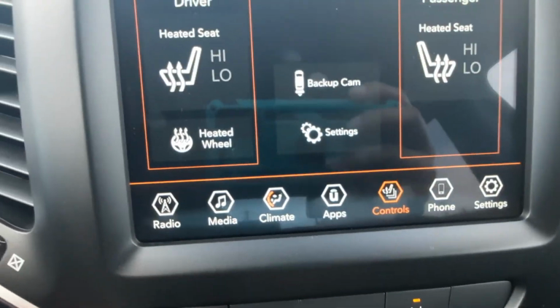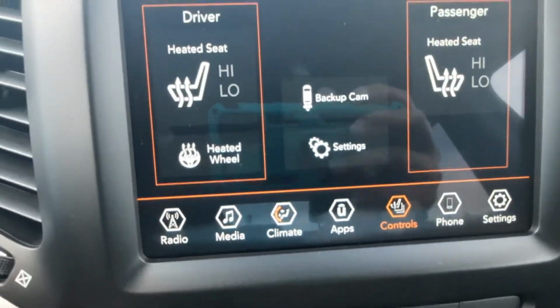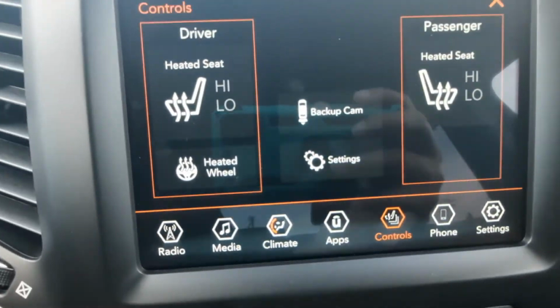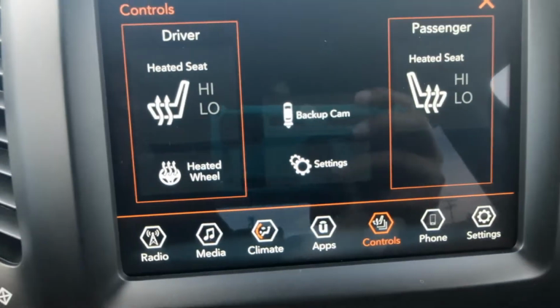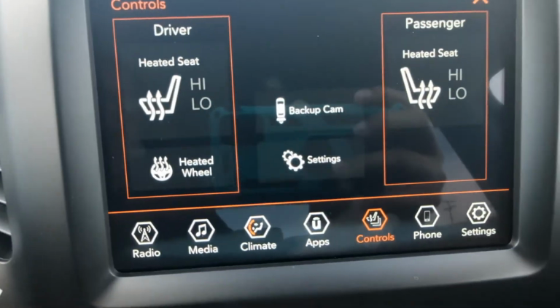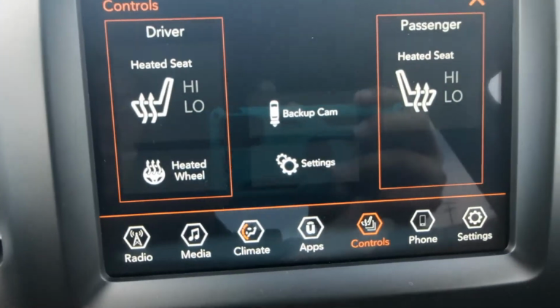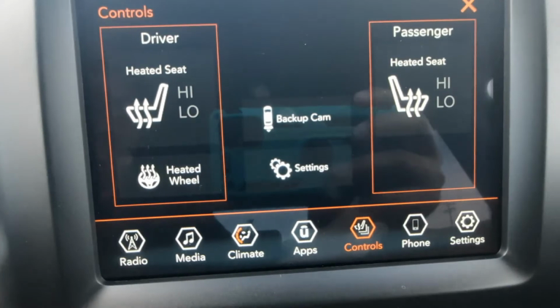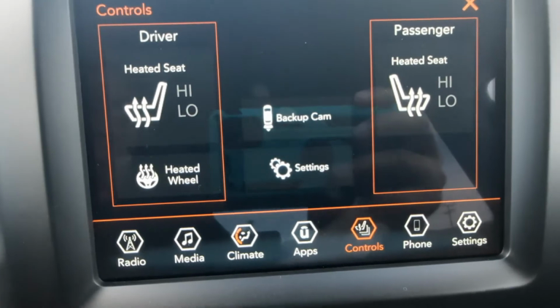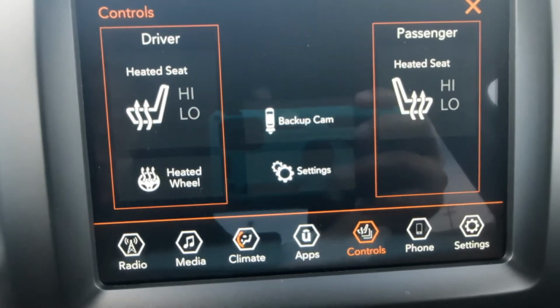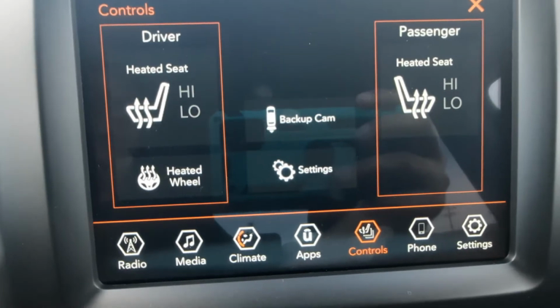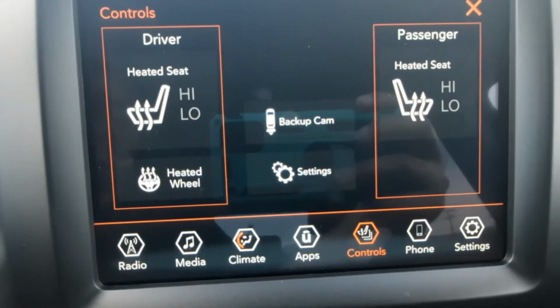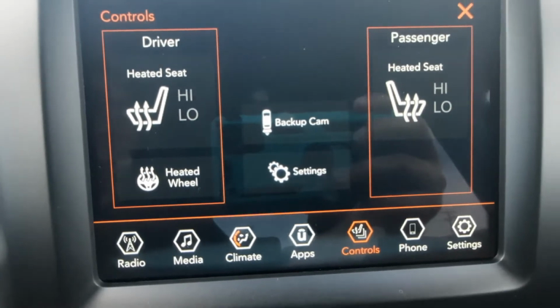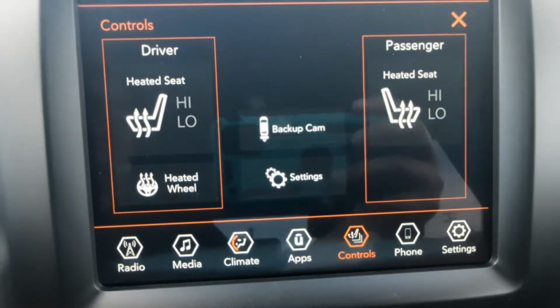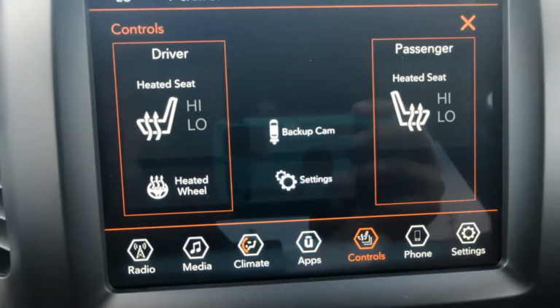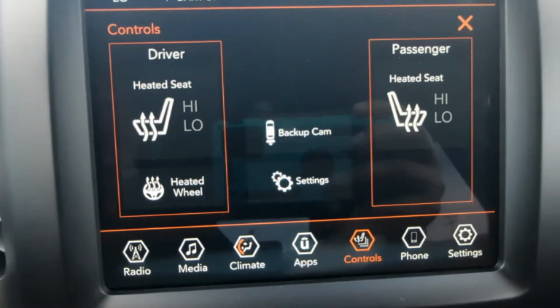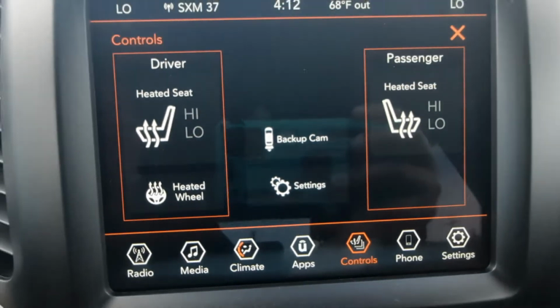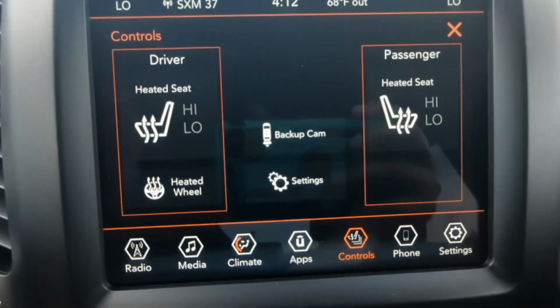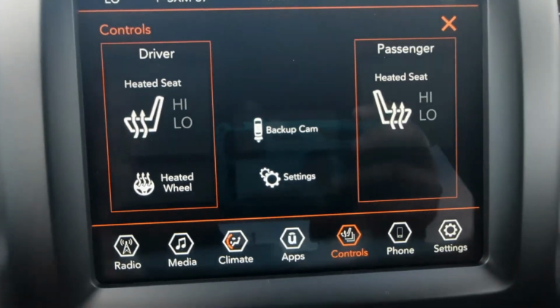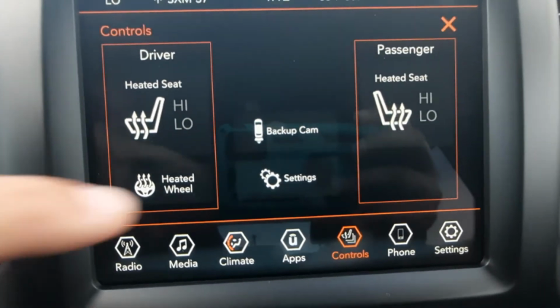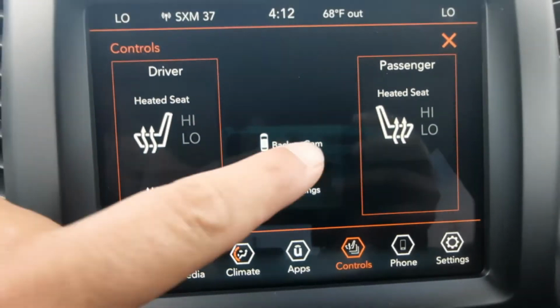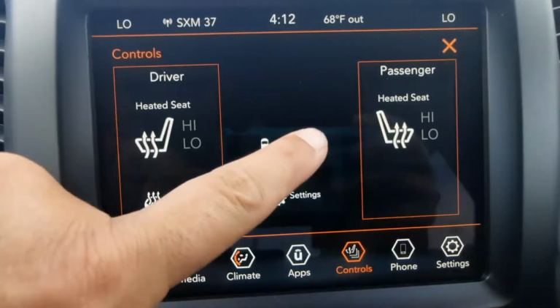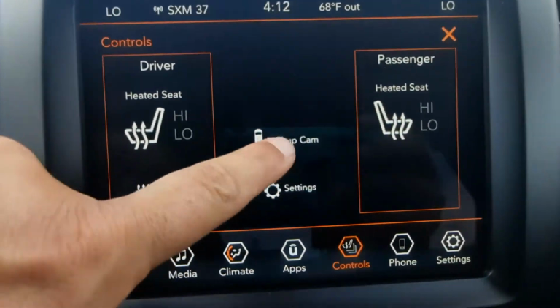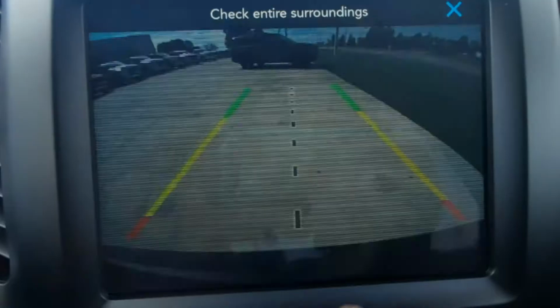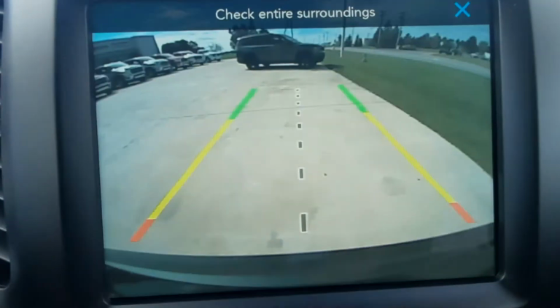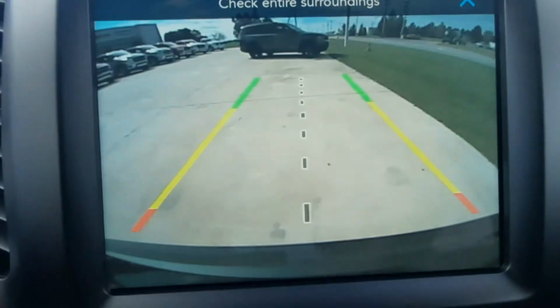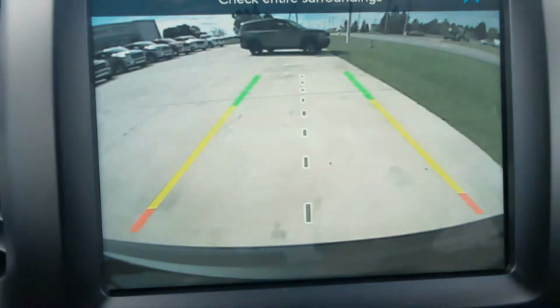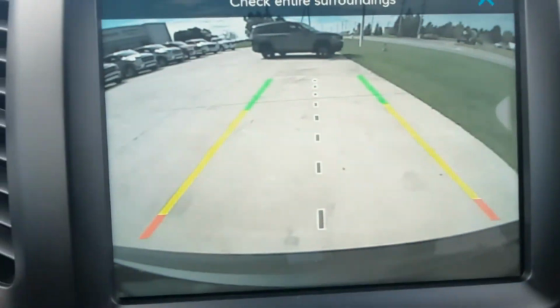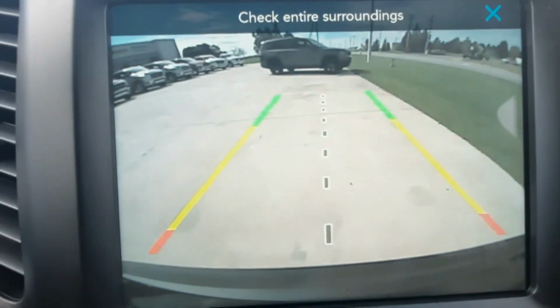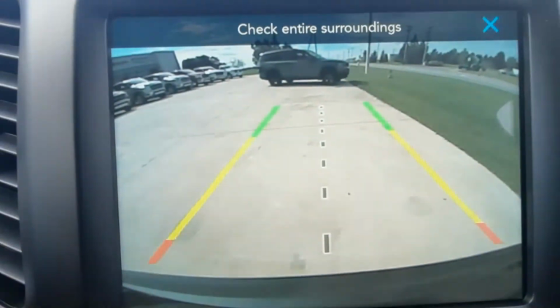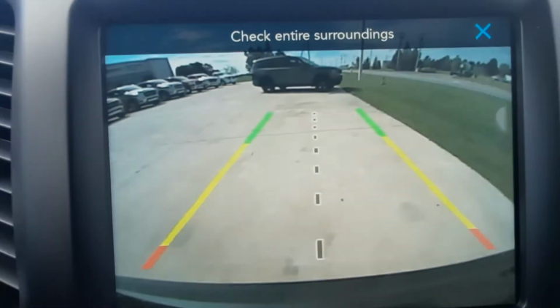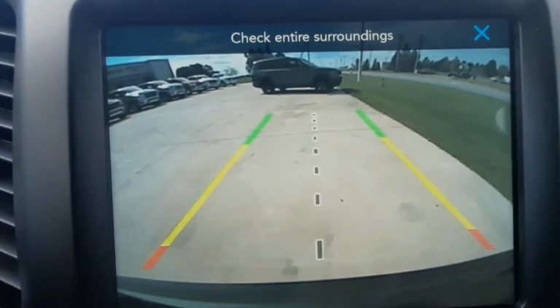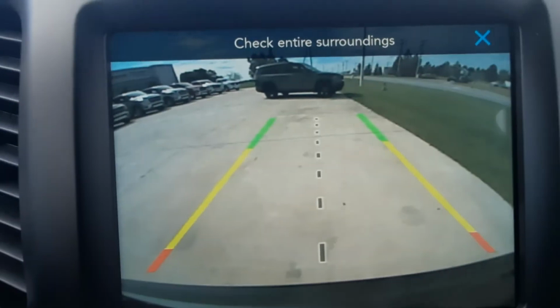This one does have heated front seats, heated steering wheel, and a reverse camera.